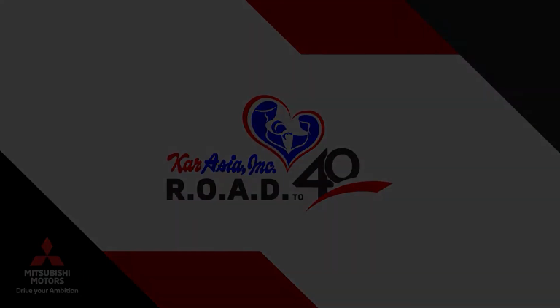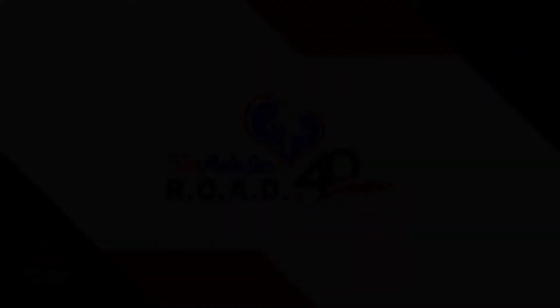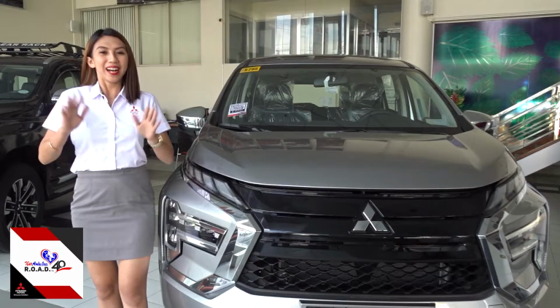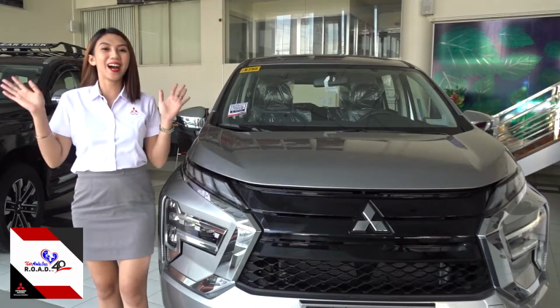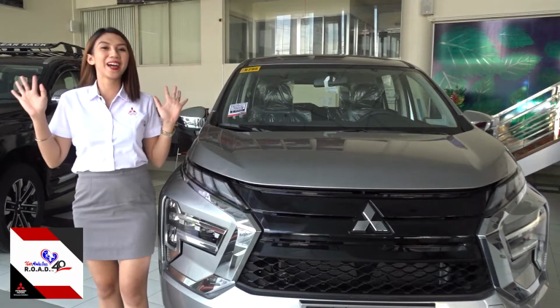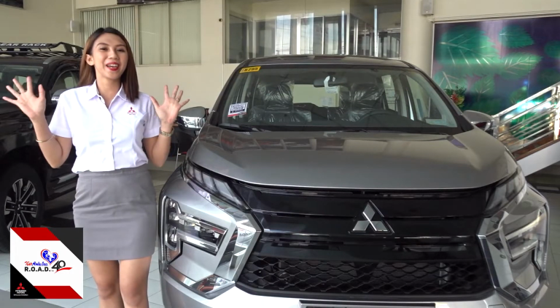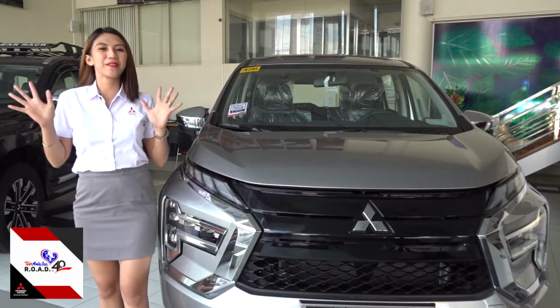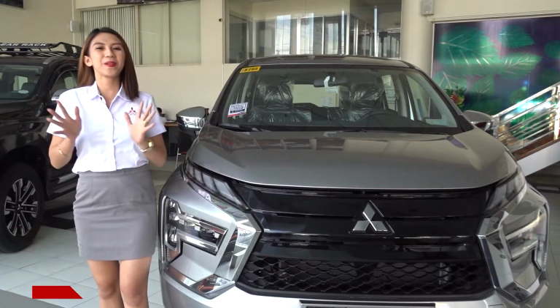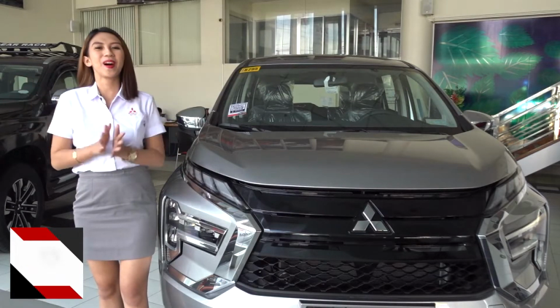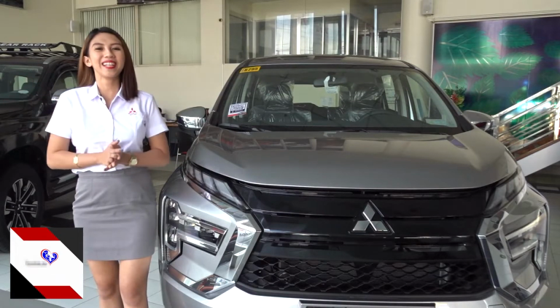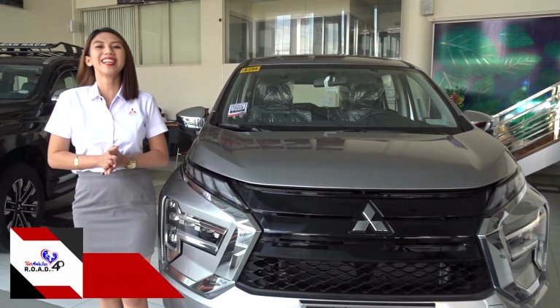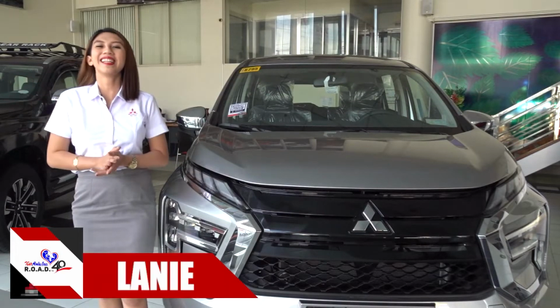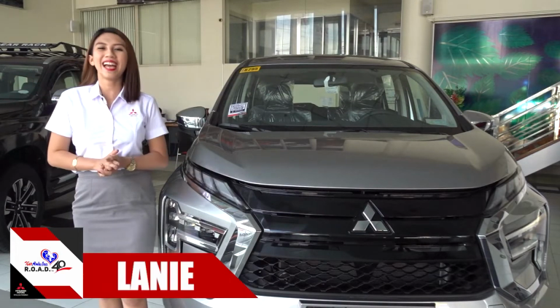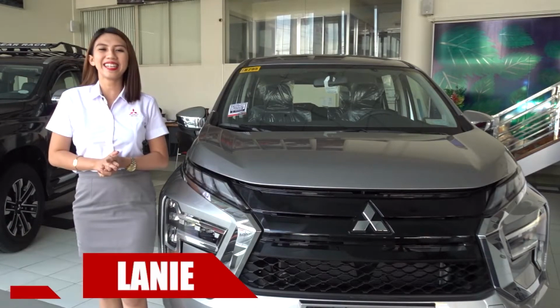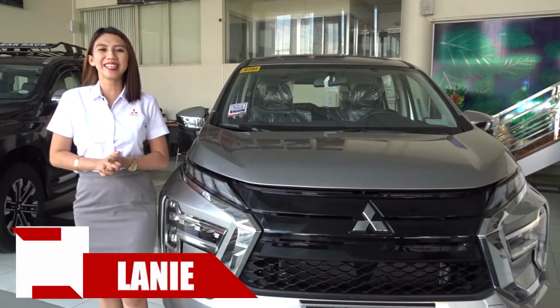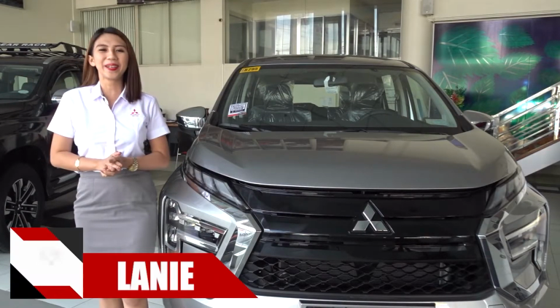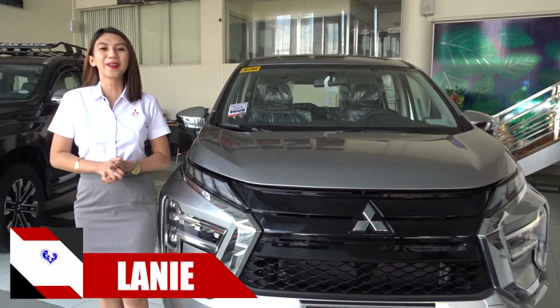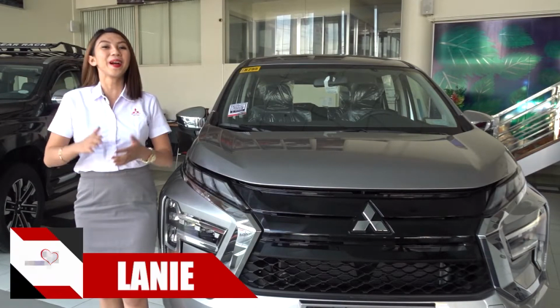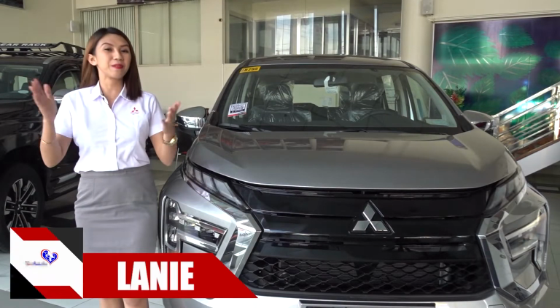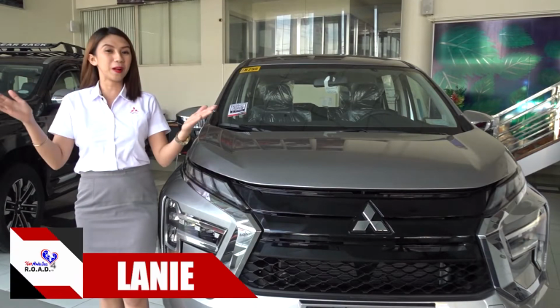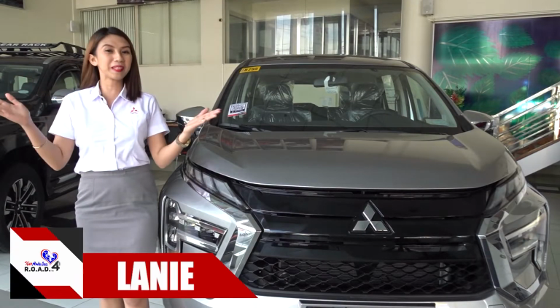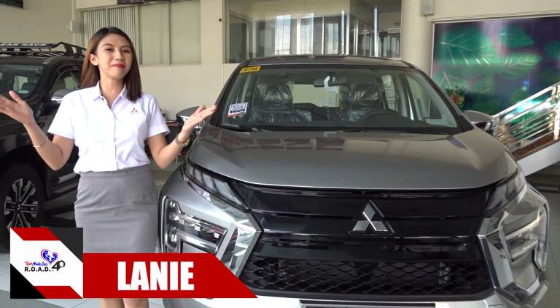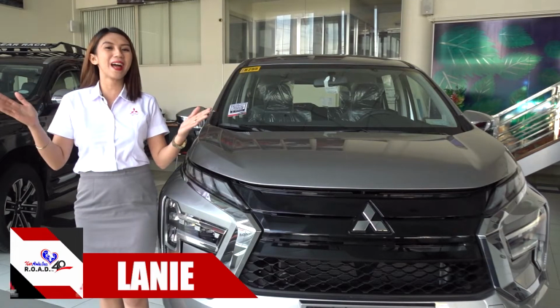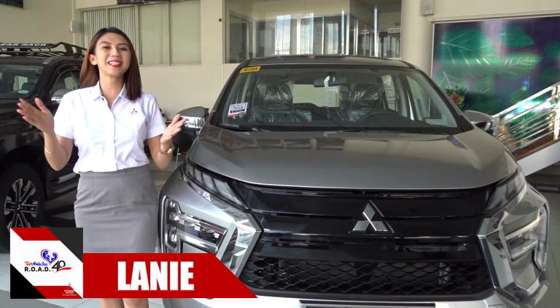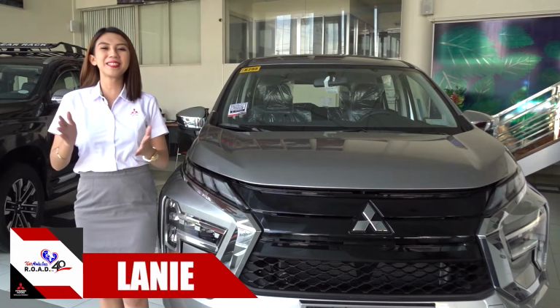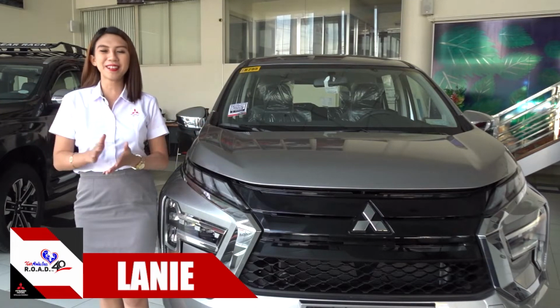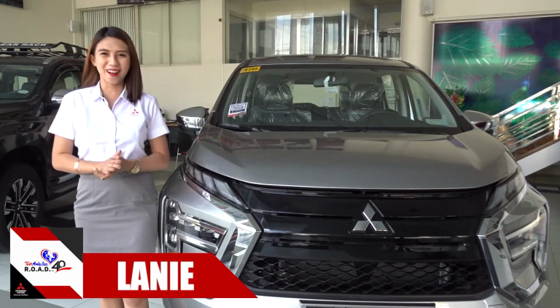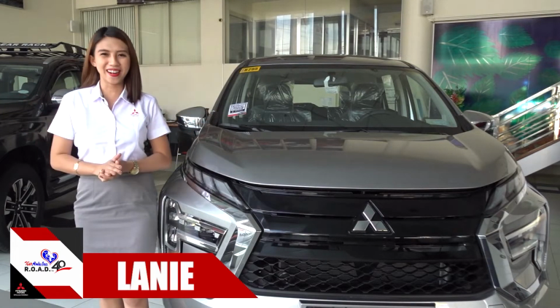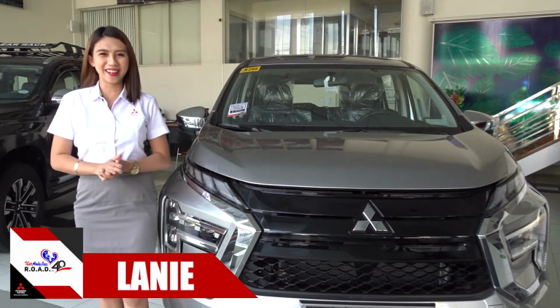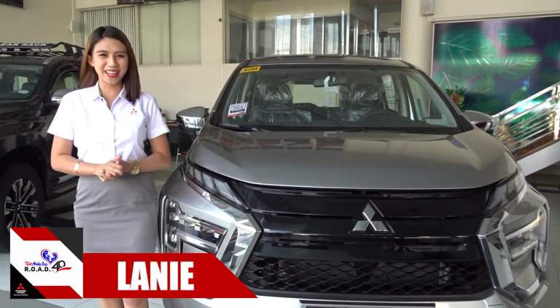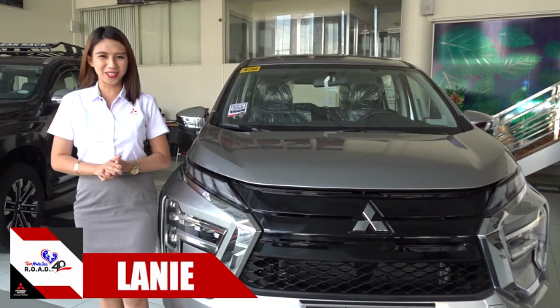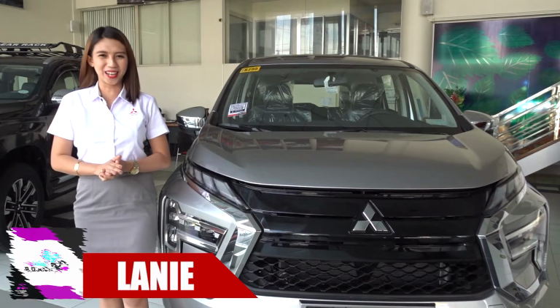Hi everyone! Lani here and welcome back to CarAsia.